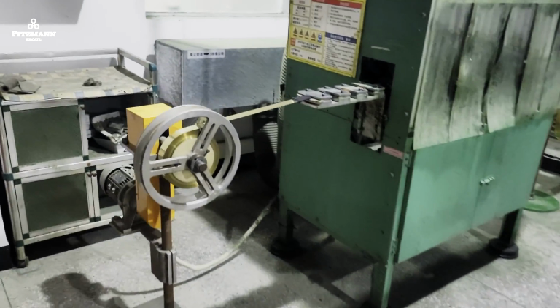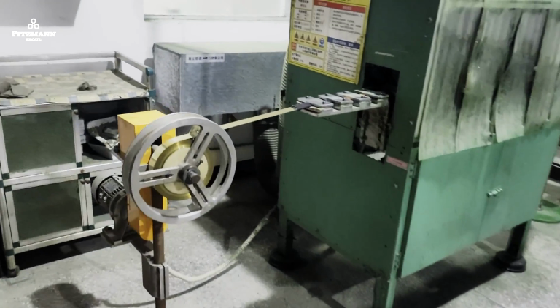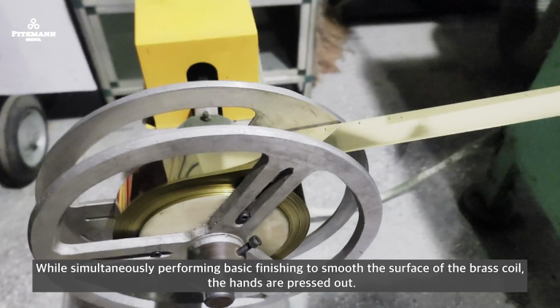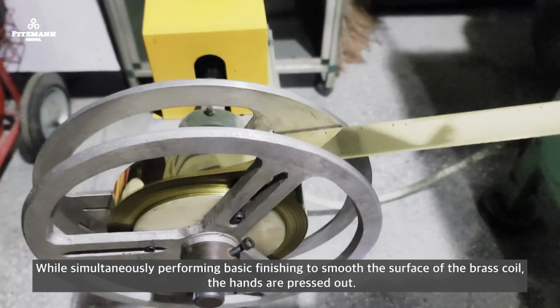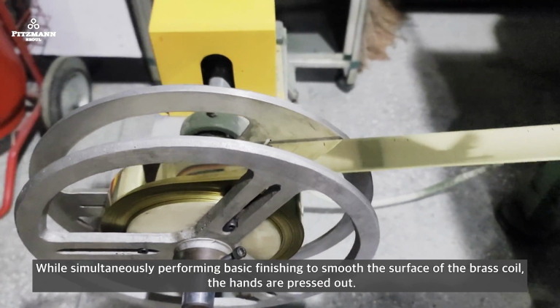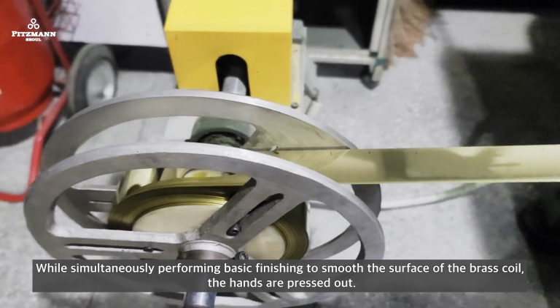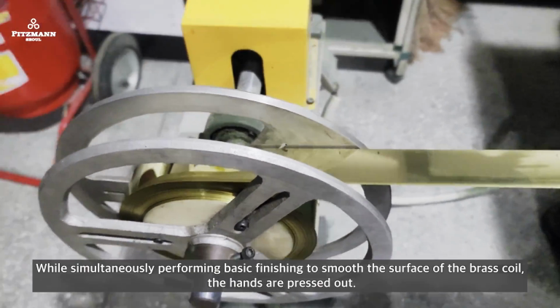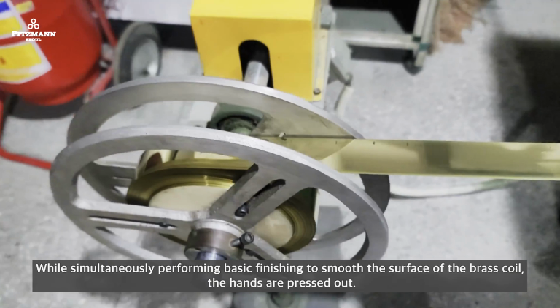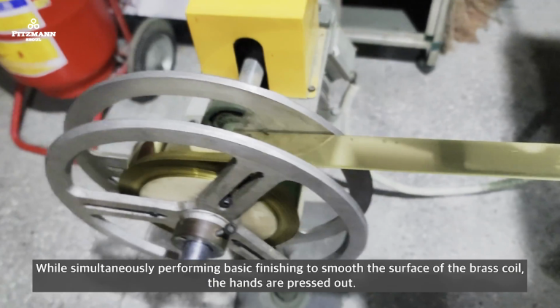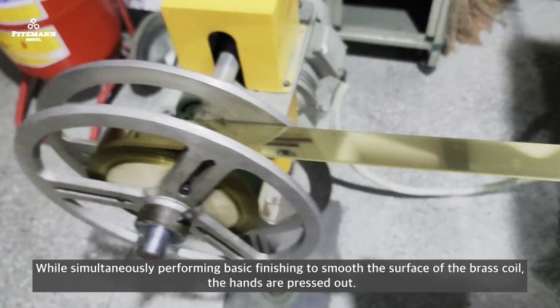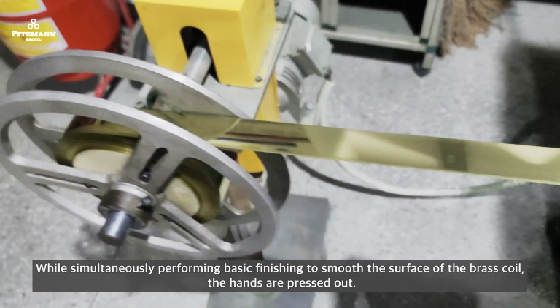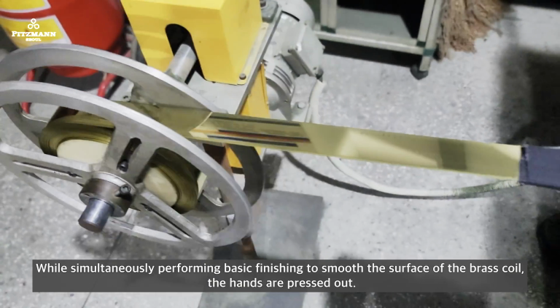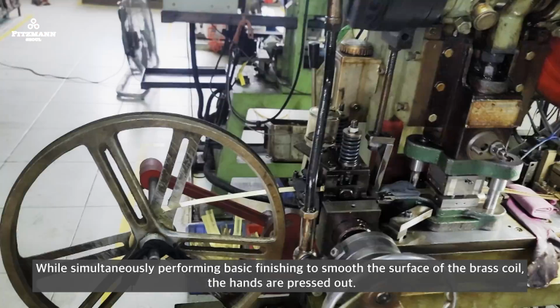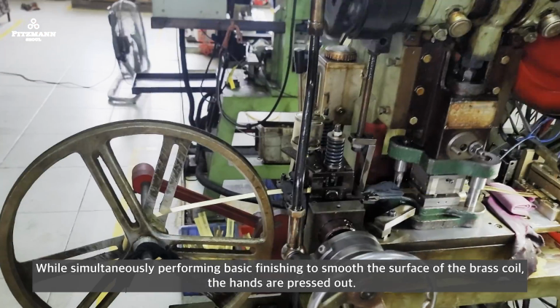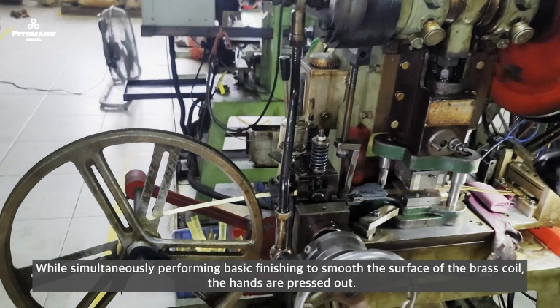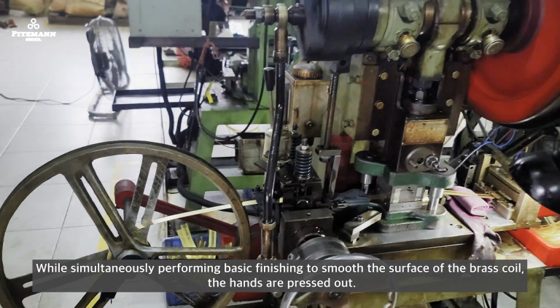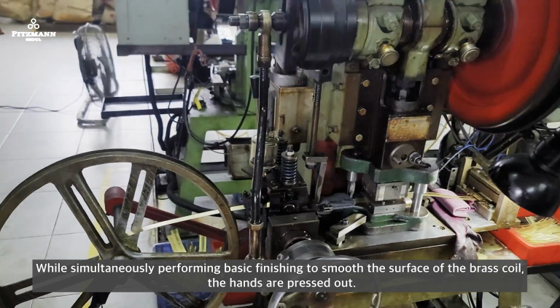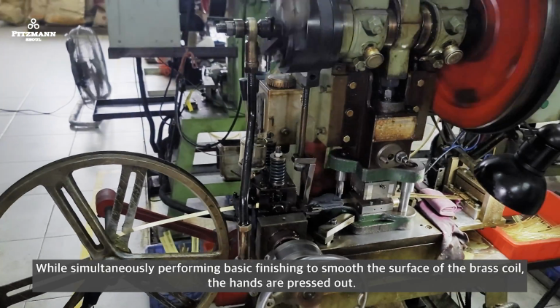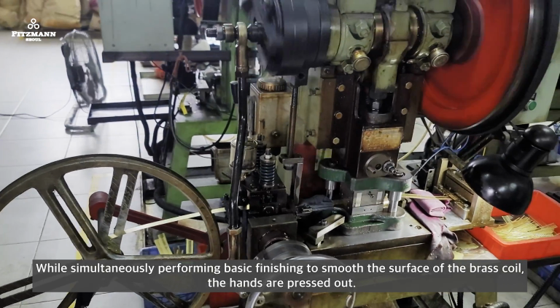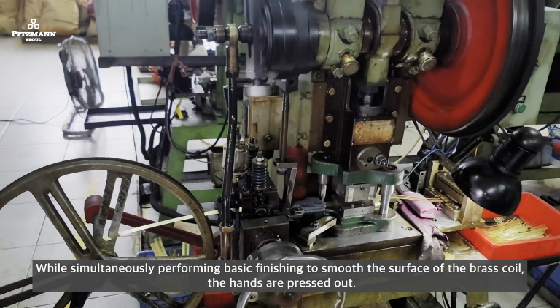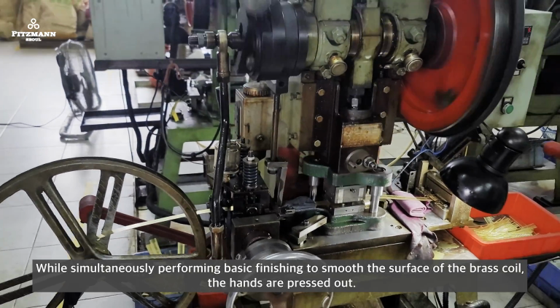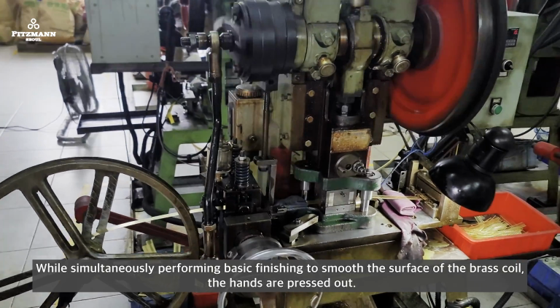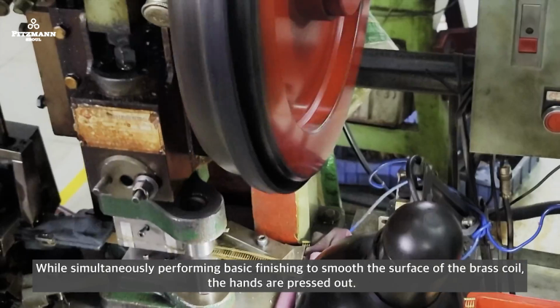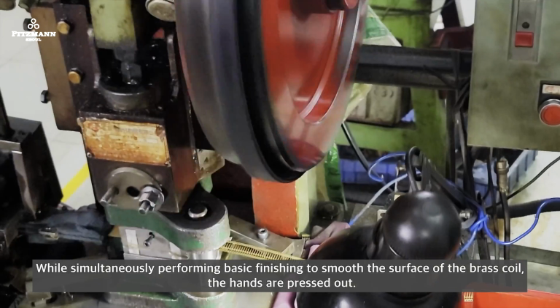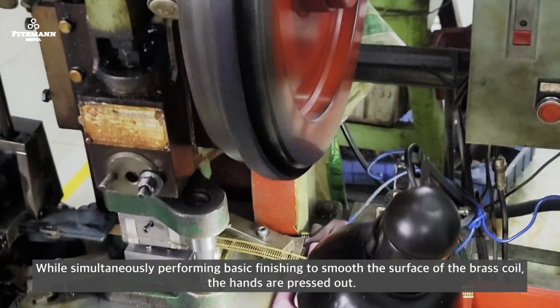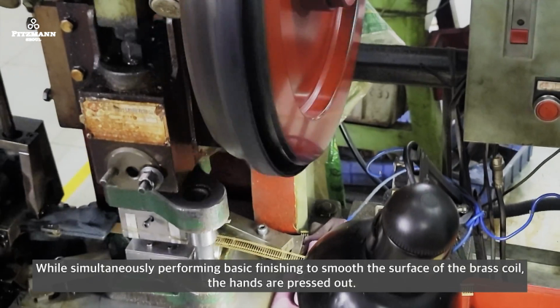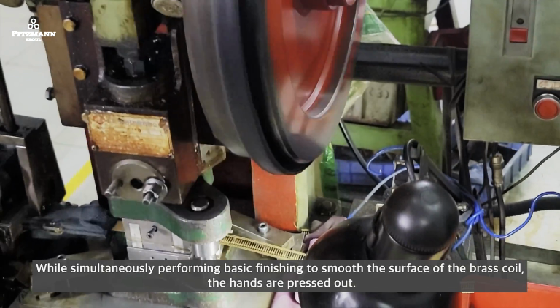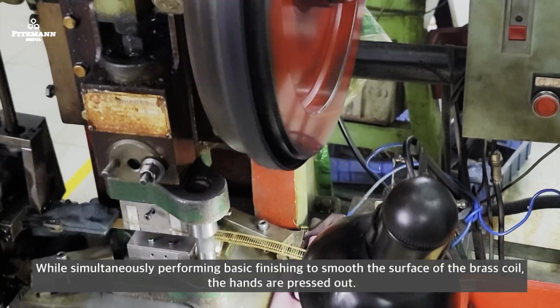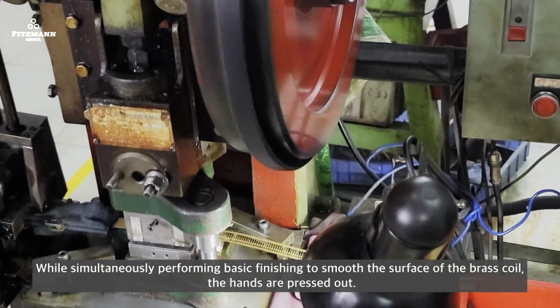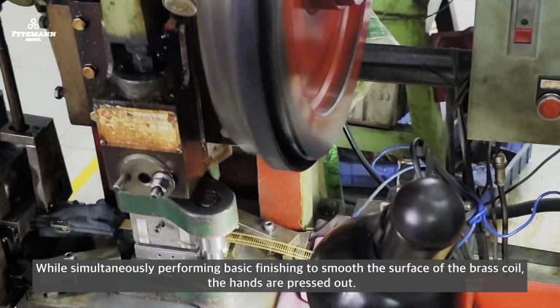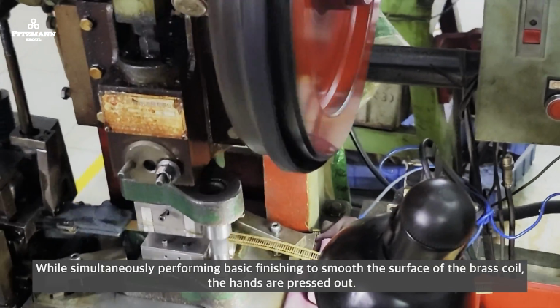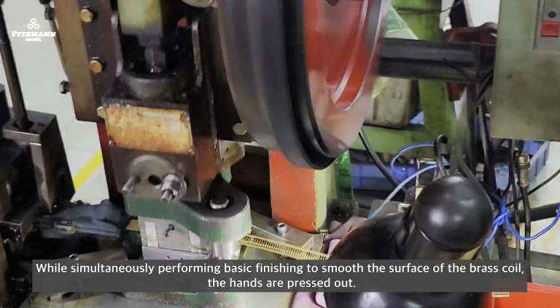While simultaneously performing basic finishing to smooth the surfaces of the brass coil, the hands are pressed down.